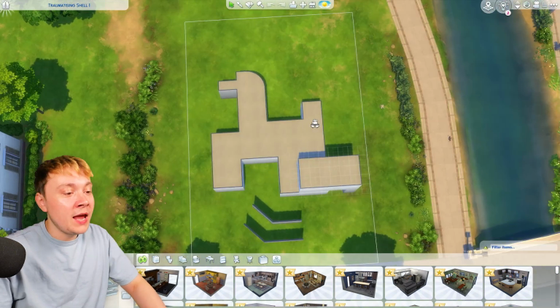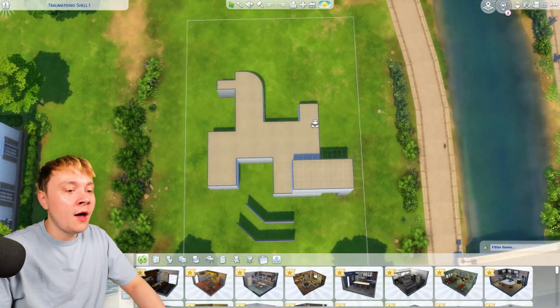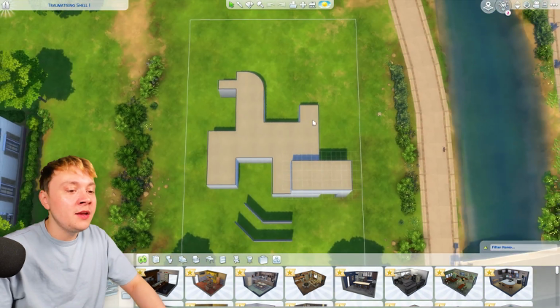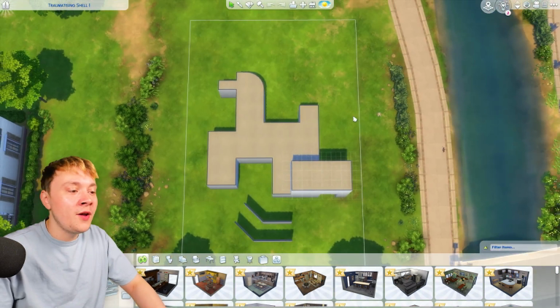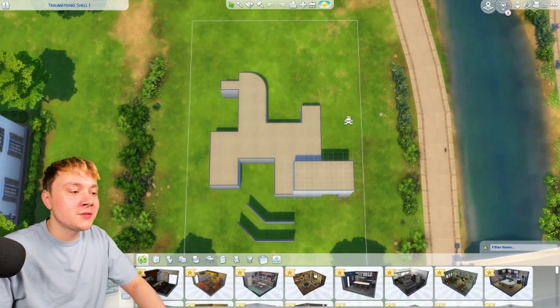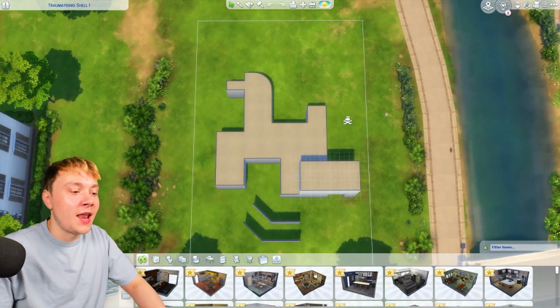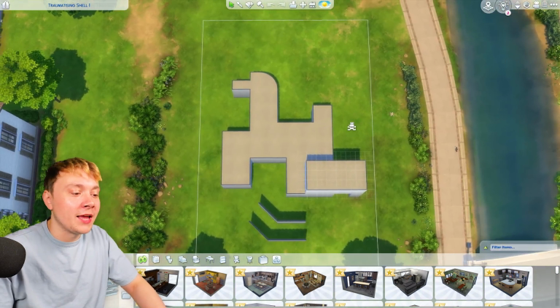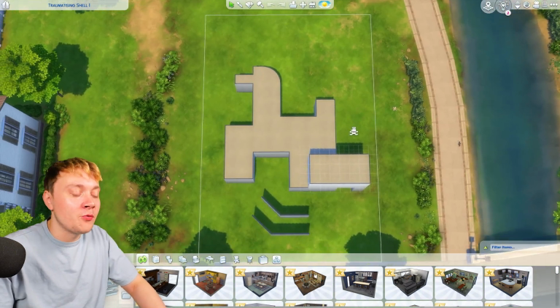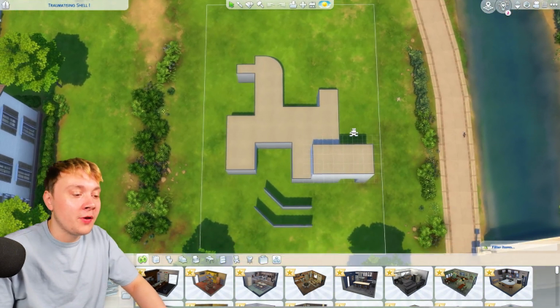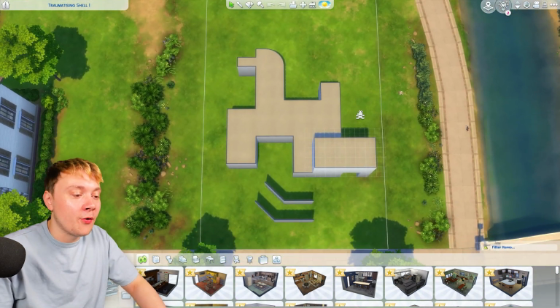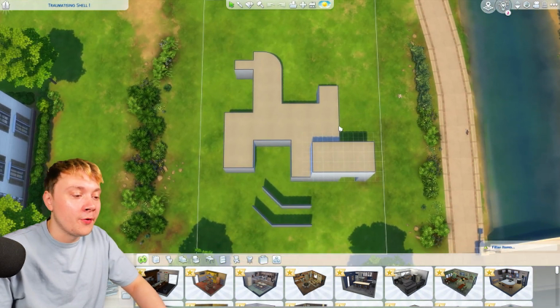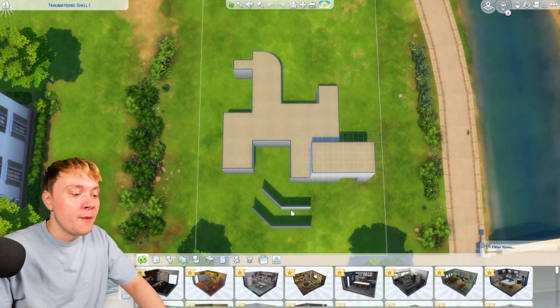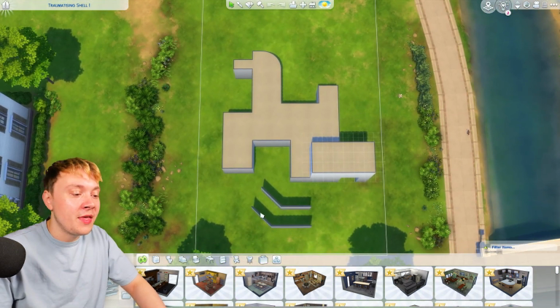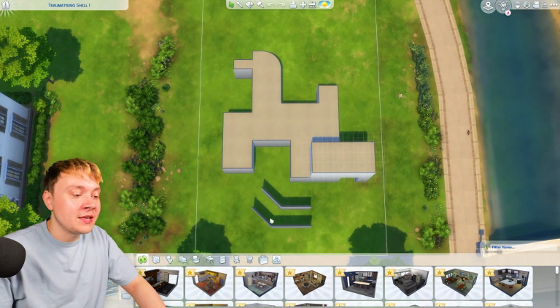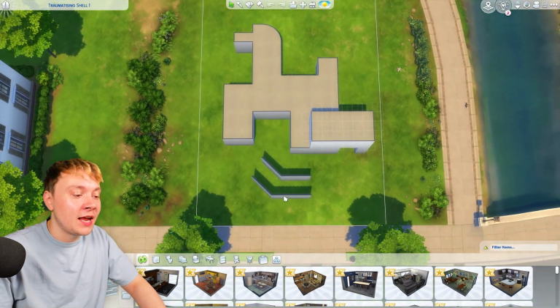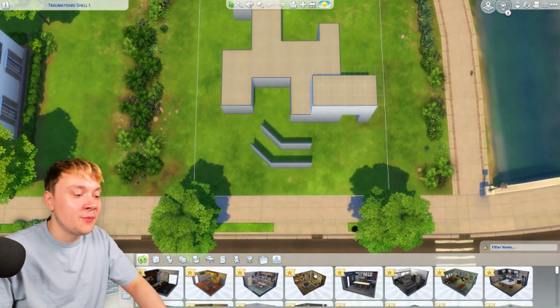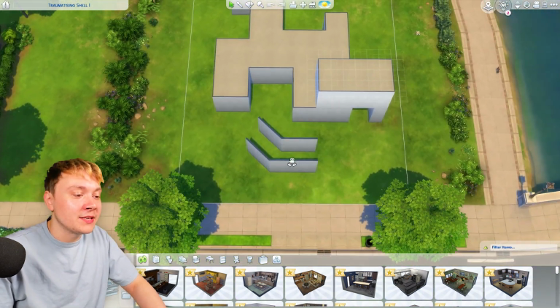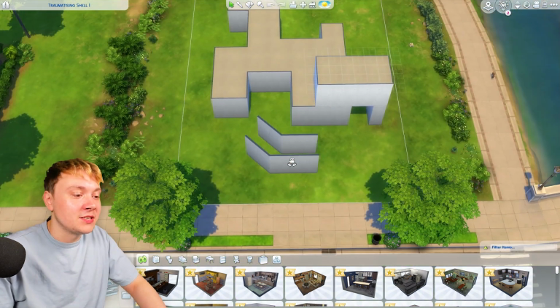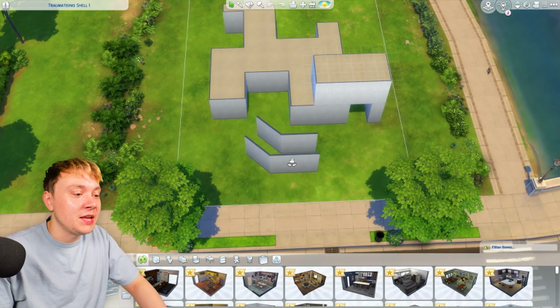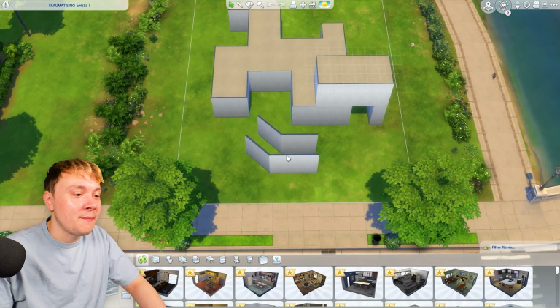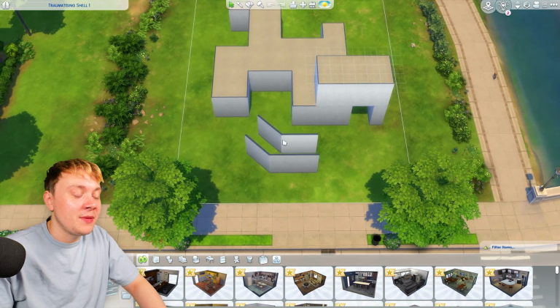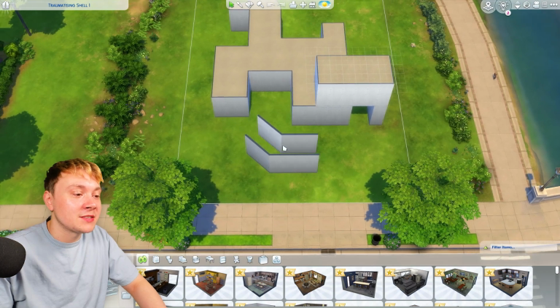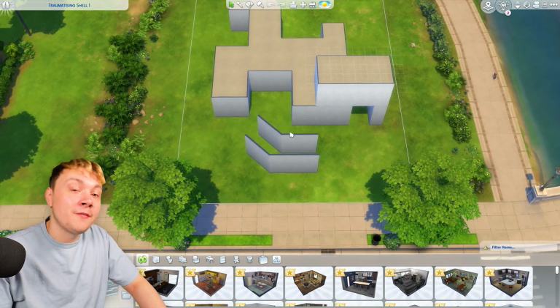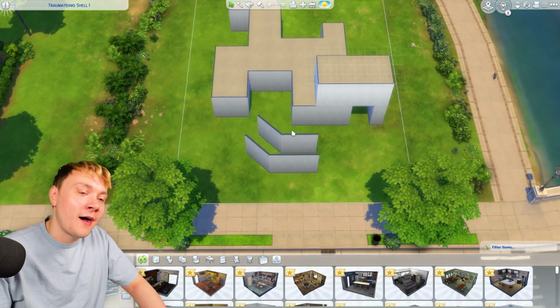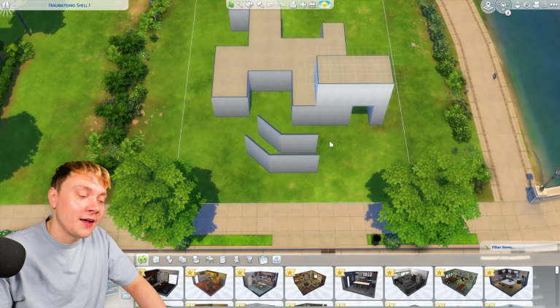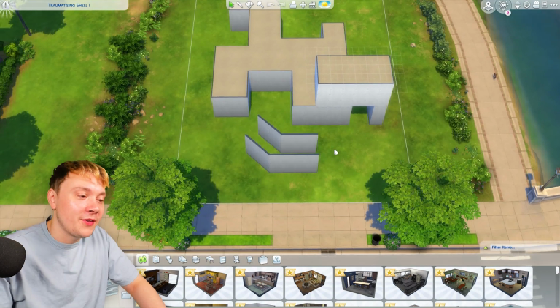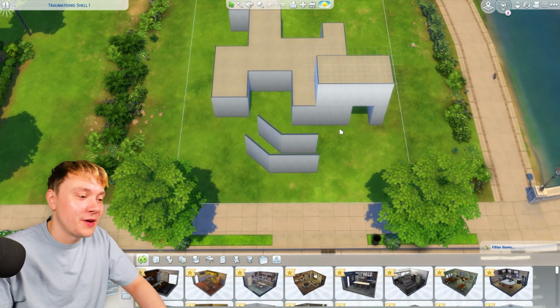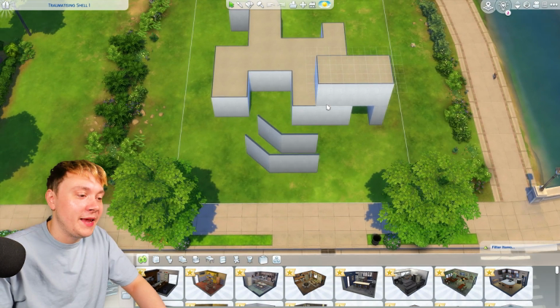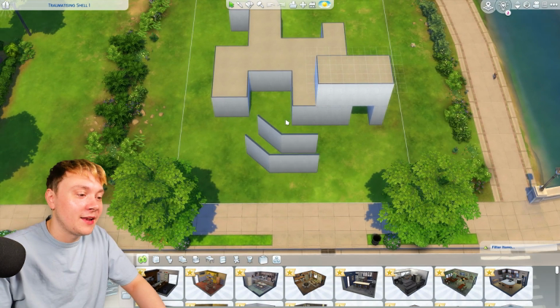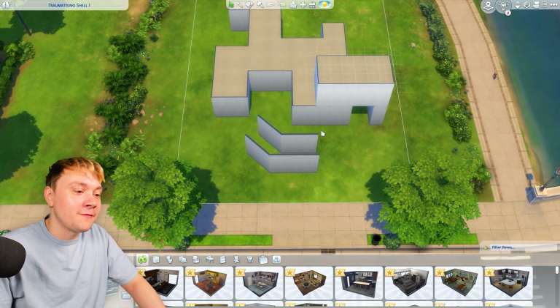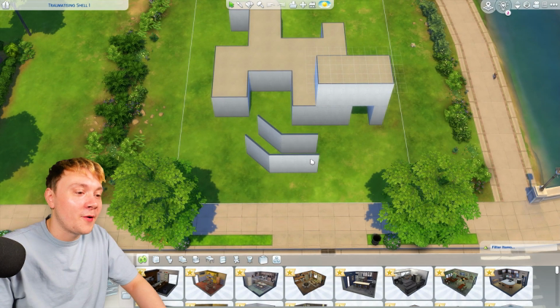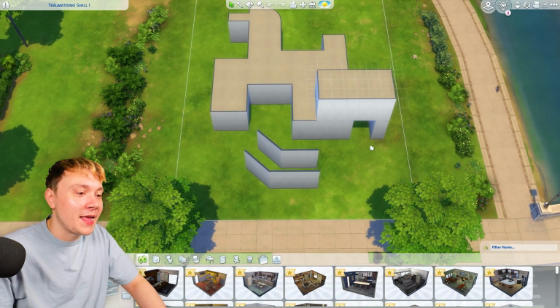It kind of looks like a rocking horse, but then there's like little bits underneath it. Maybe that's like a fart, if you know what I mean, like fart waves.